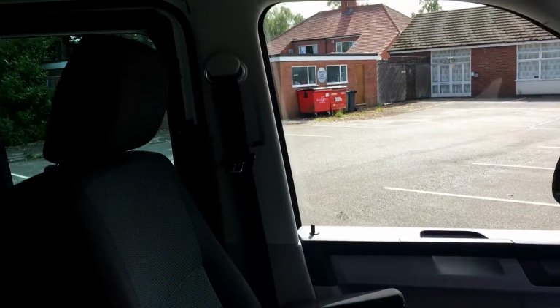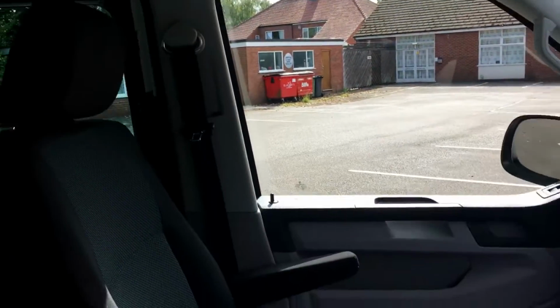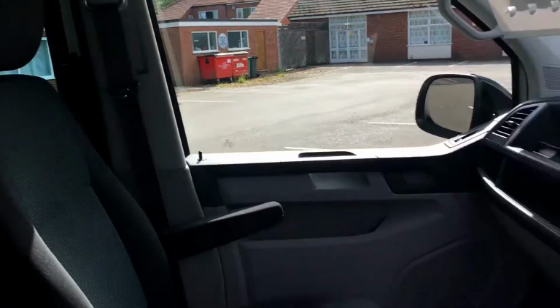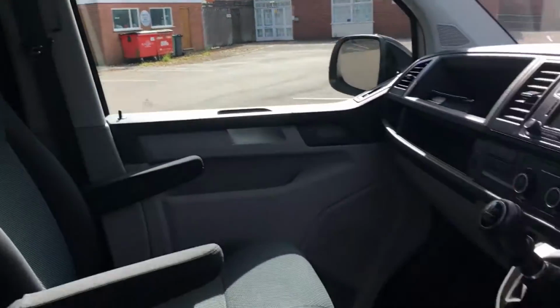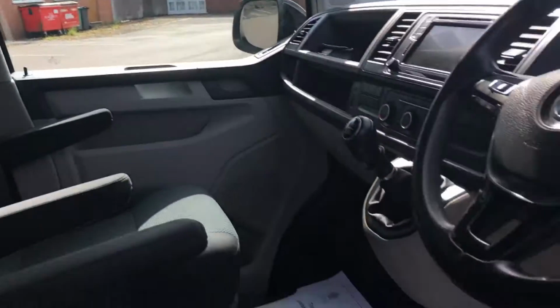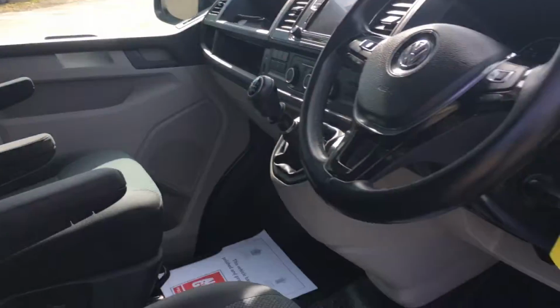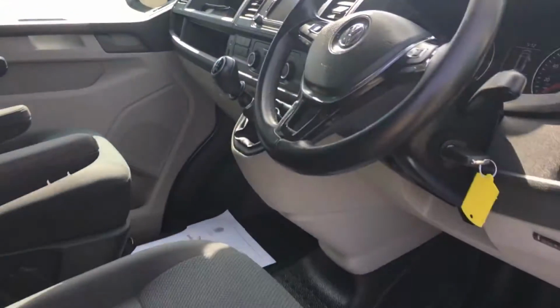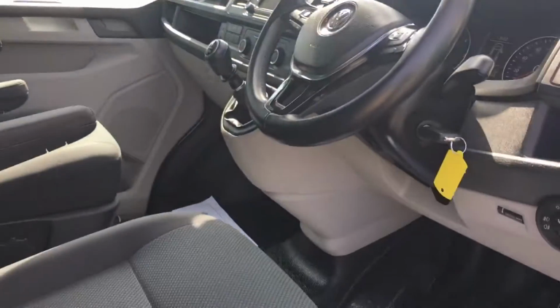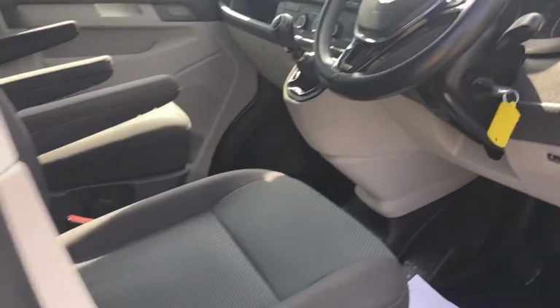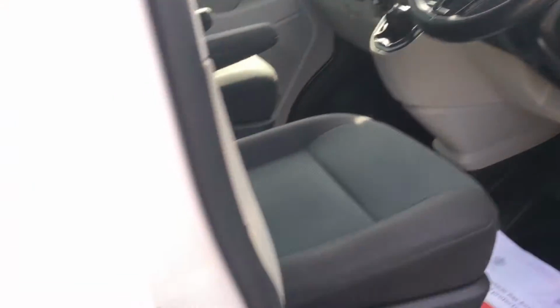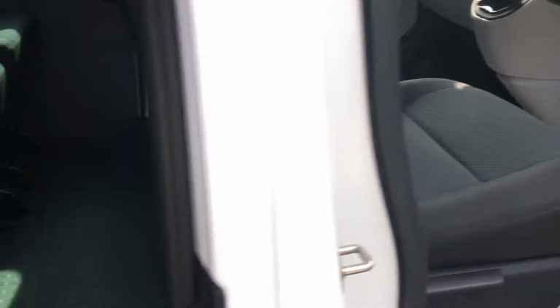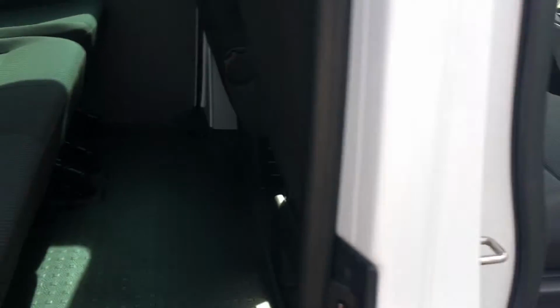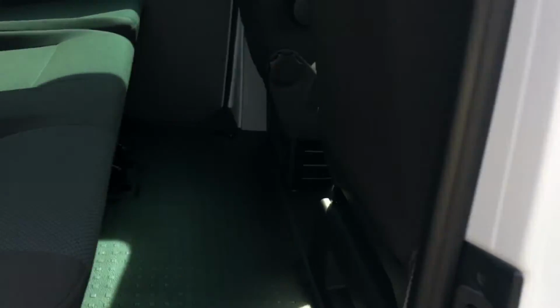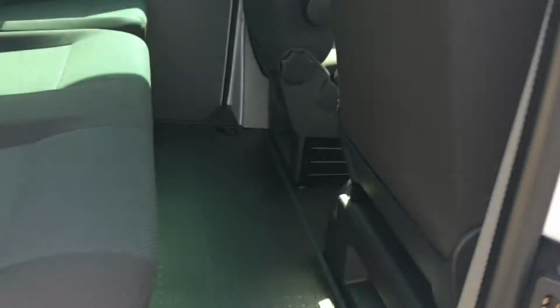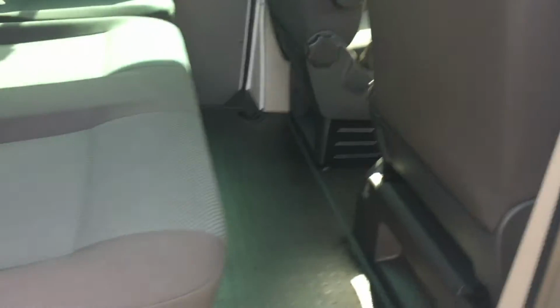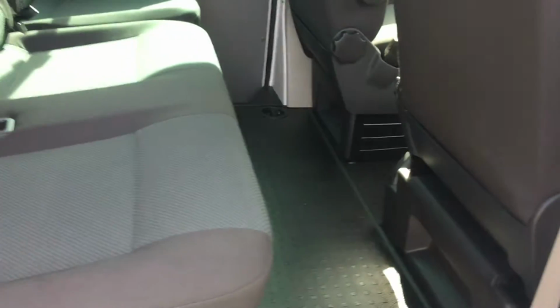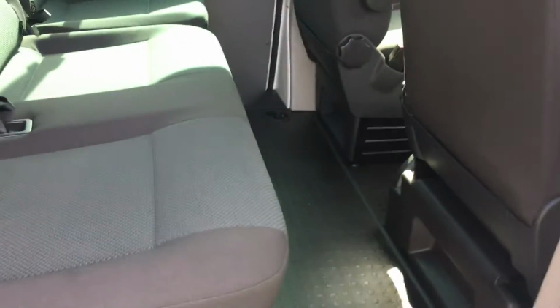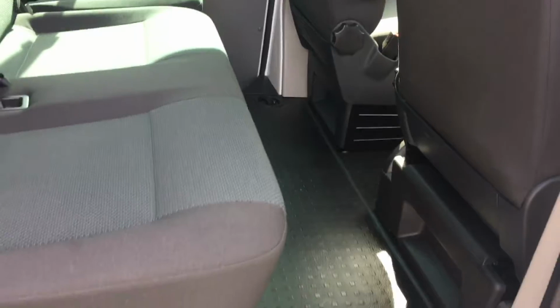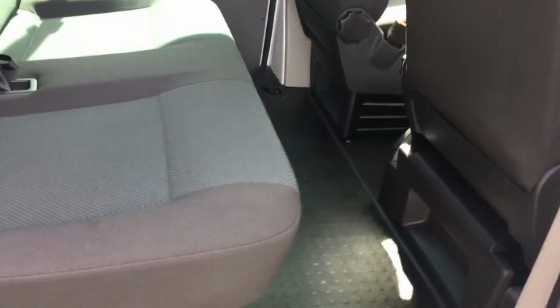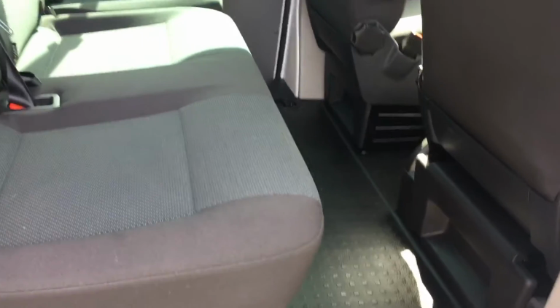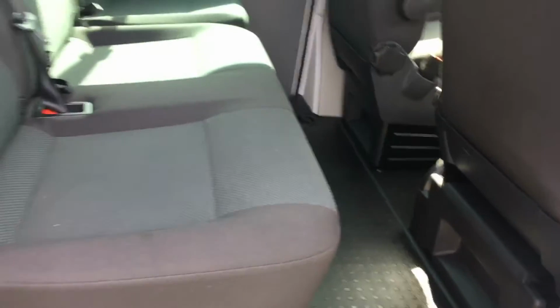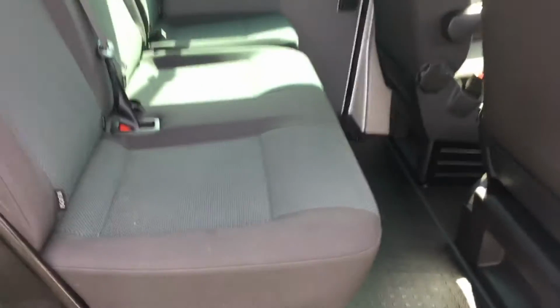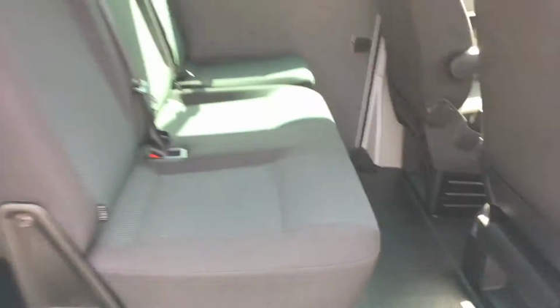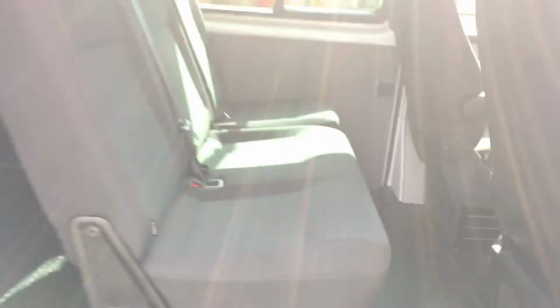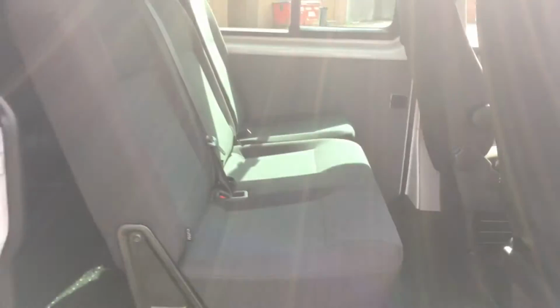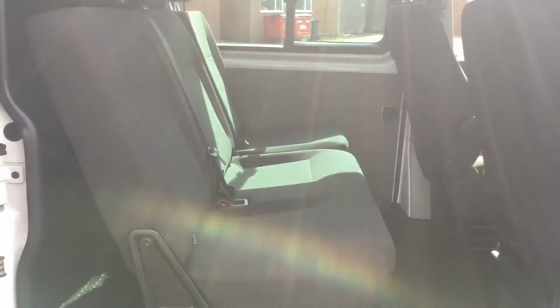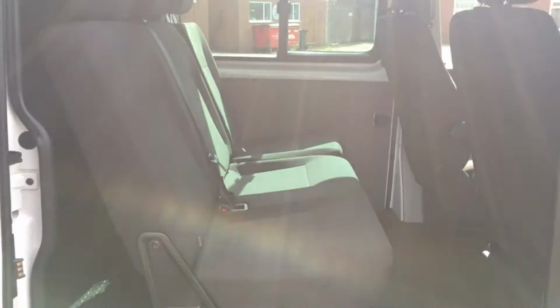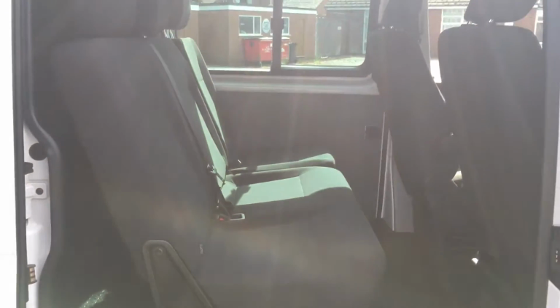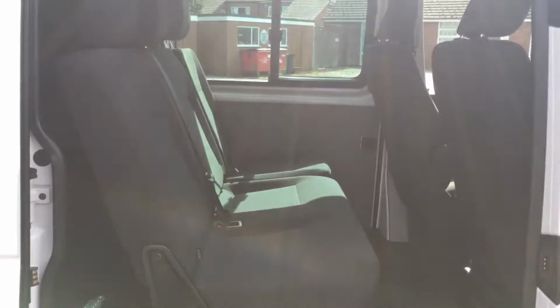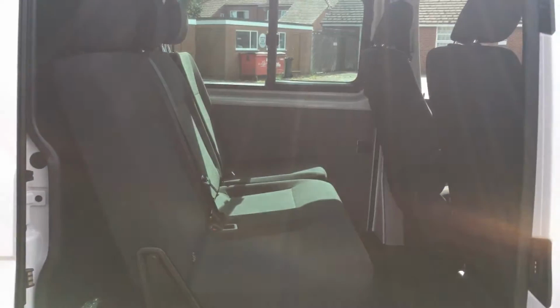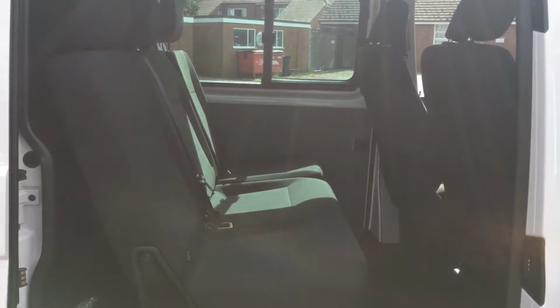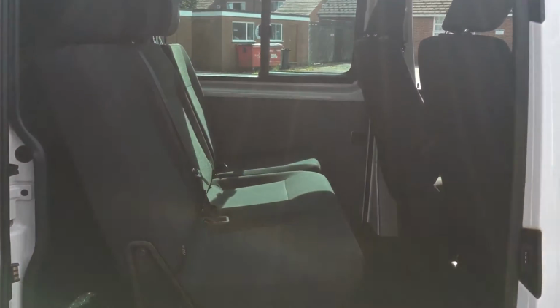It's also got twin side opening doors. Some only come with one — this has twins. So easy access.